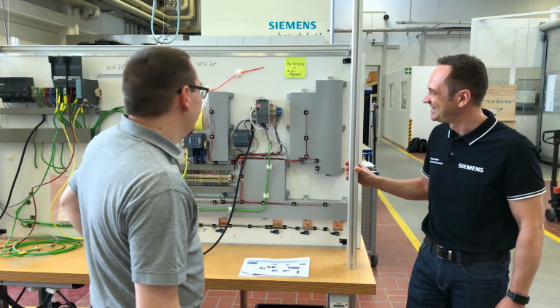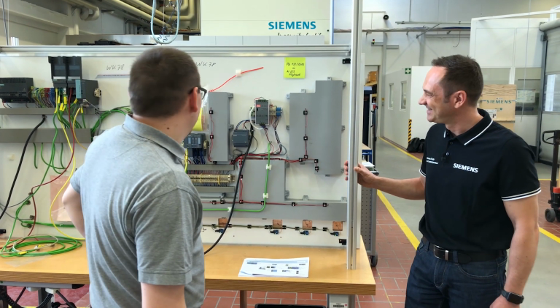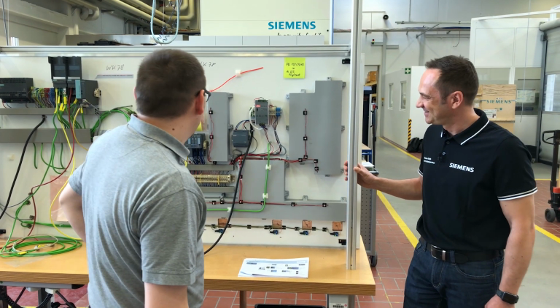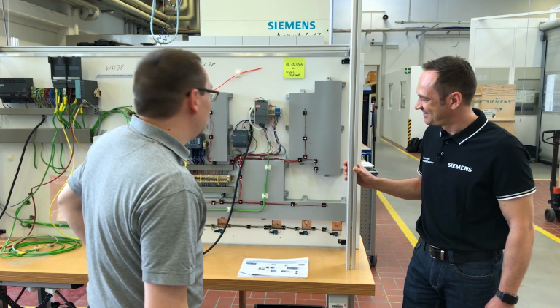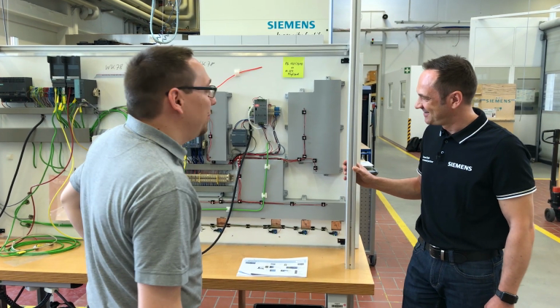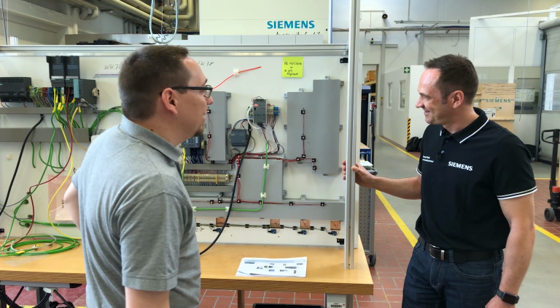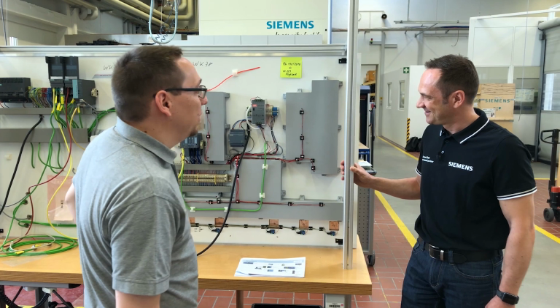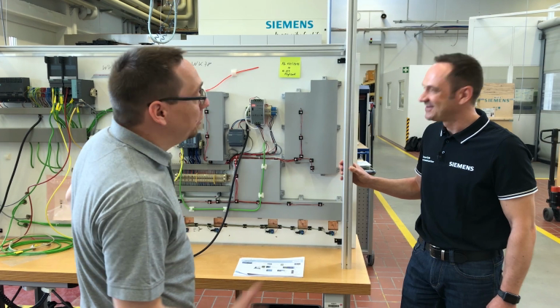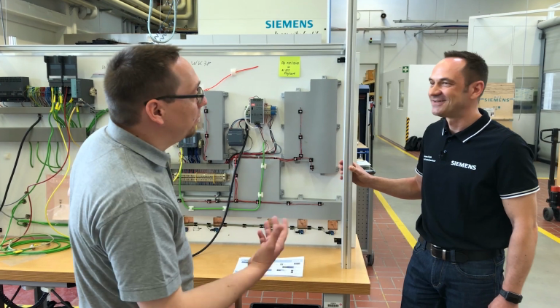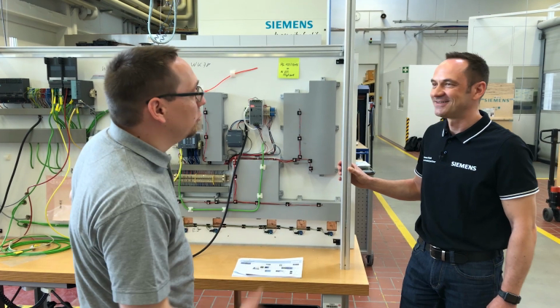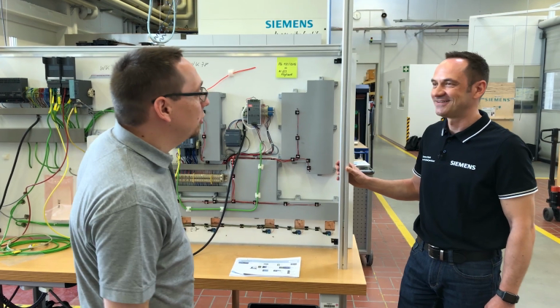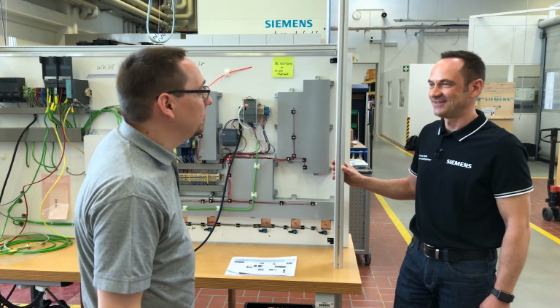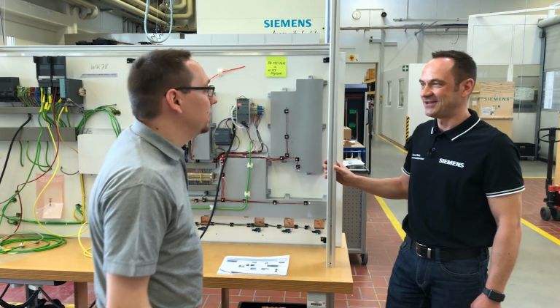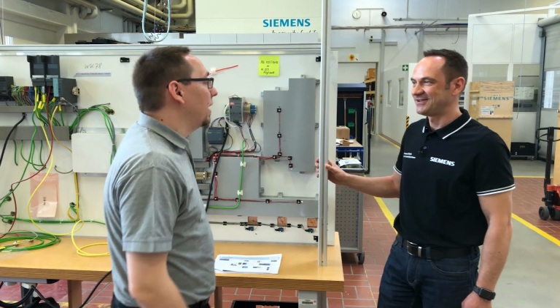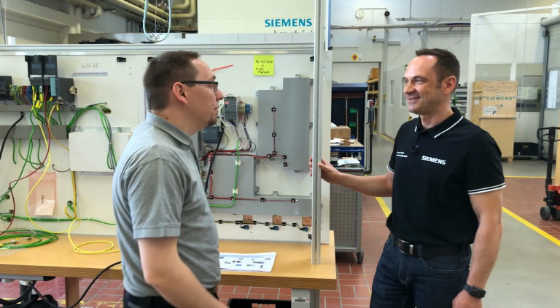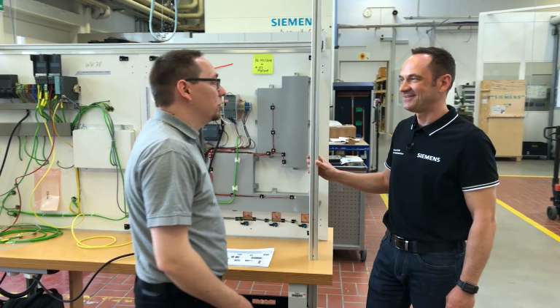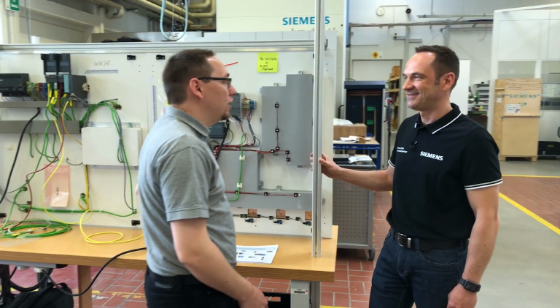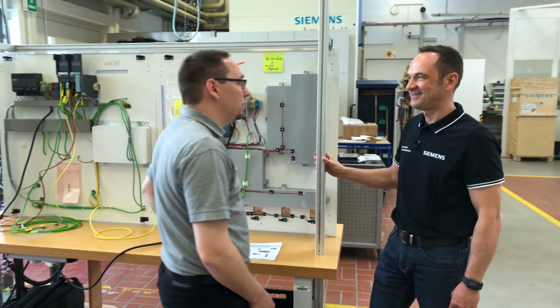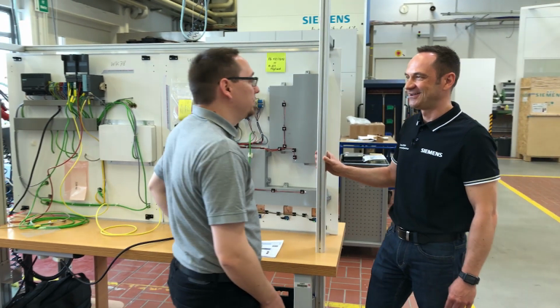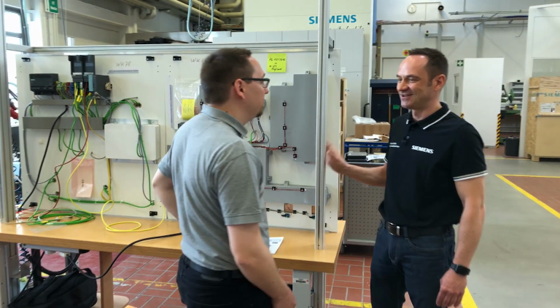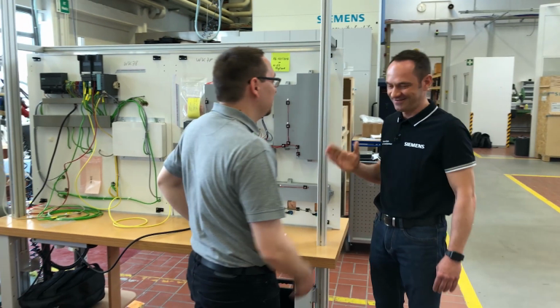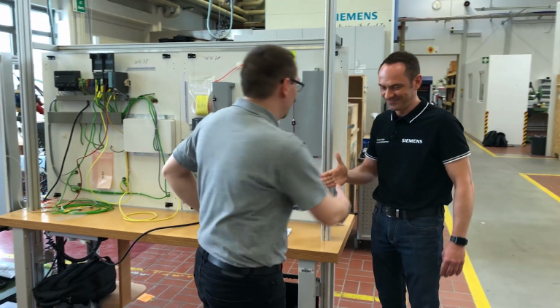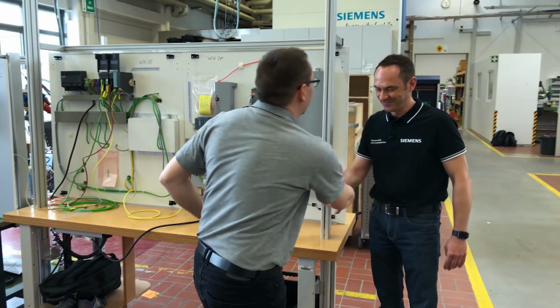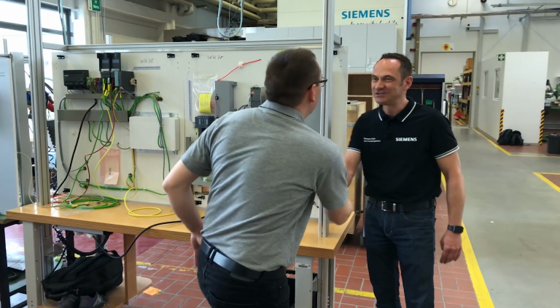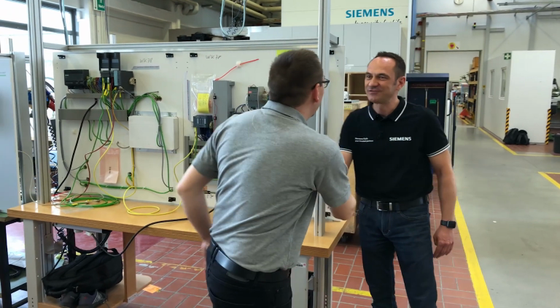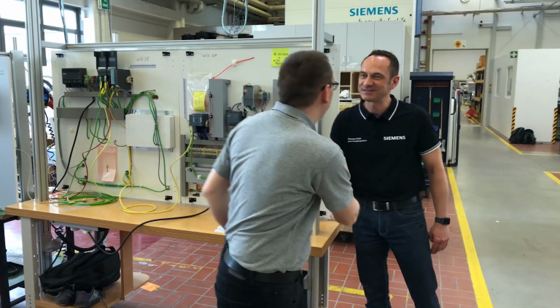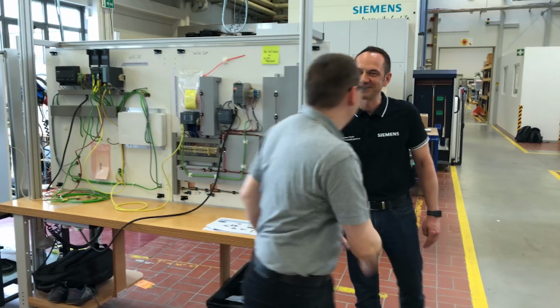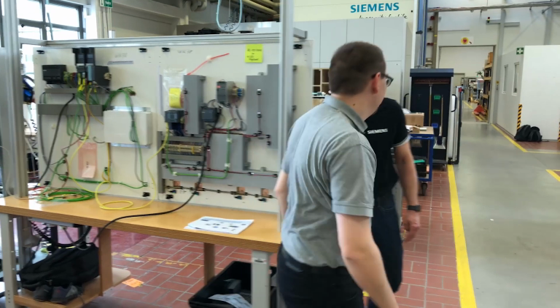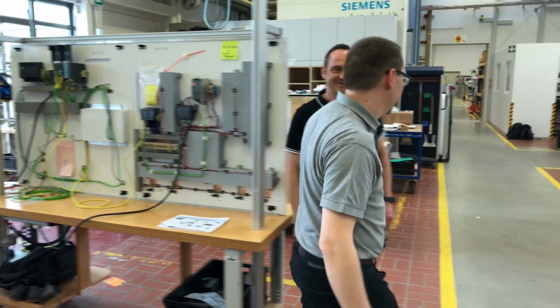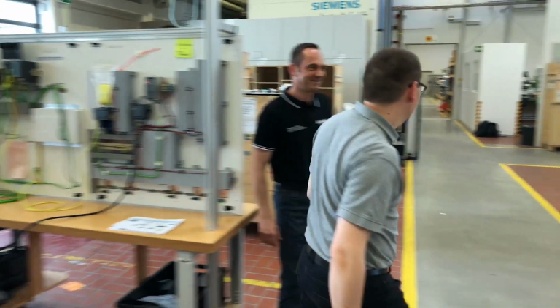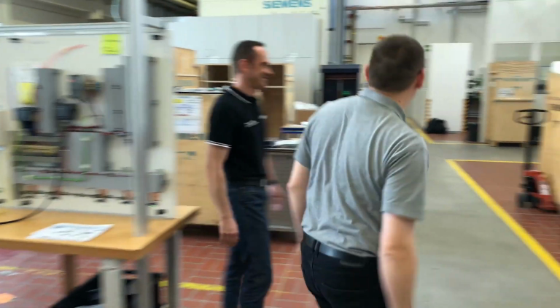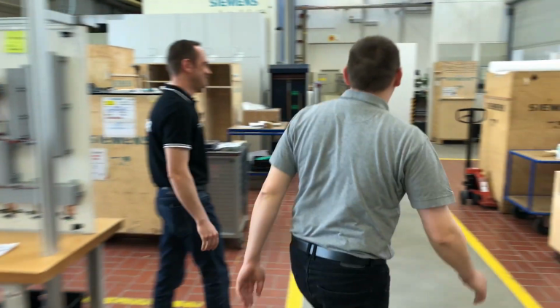Then thank you for the insight. I'll take another look around and view a few other trade fair models. Alright, then have fun with it. Bye.